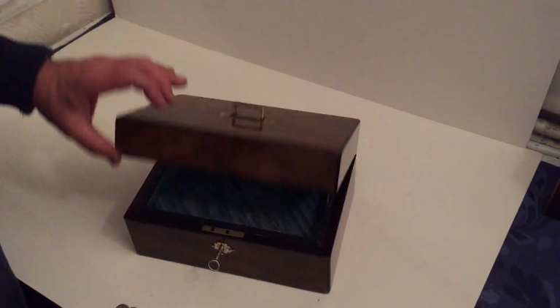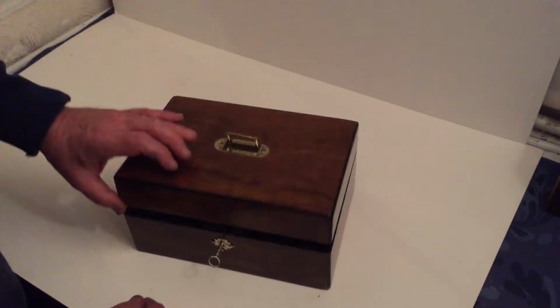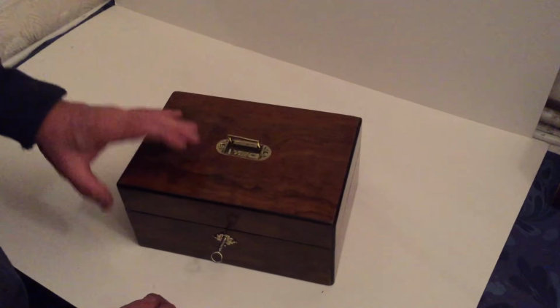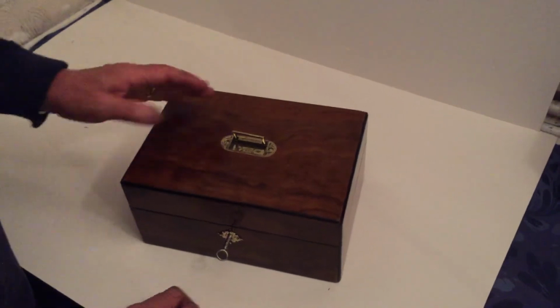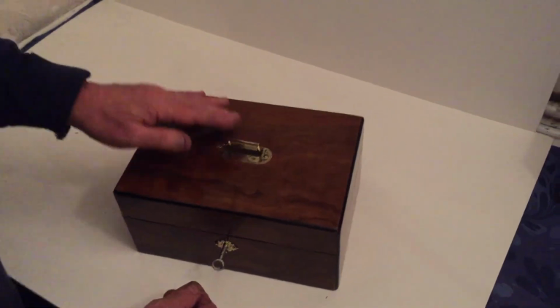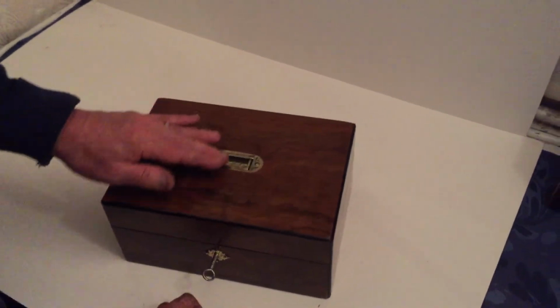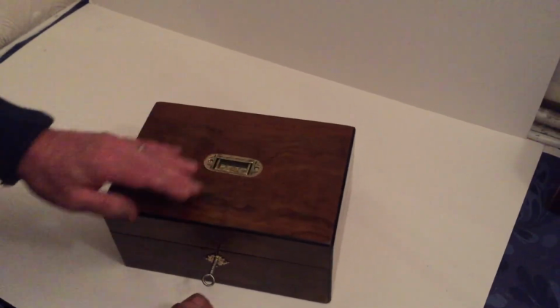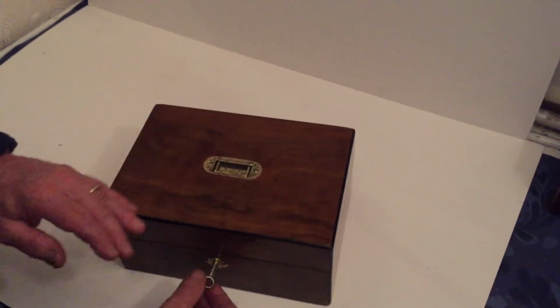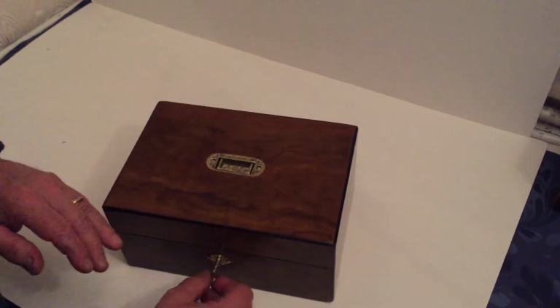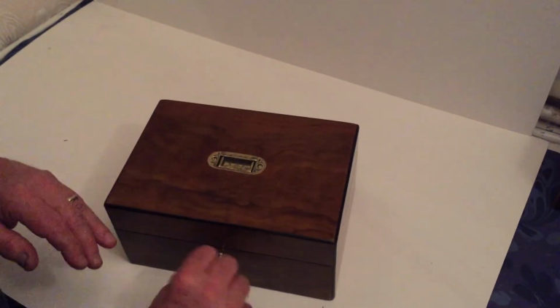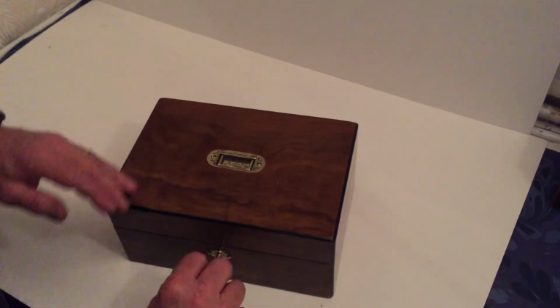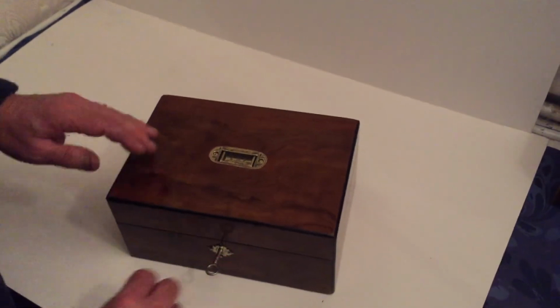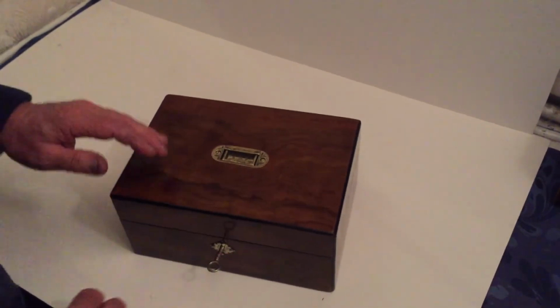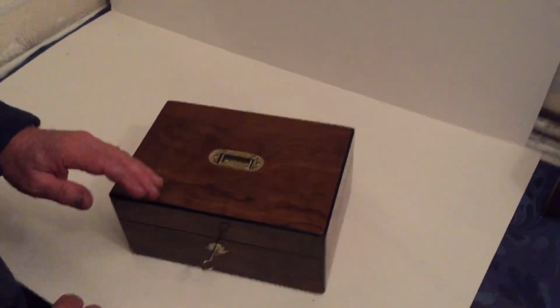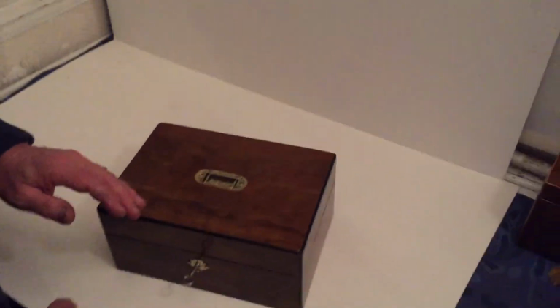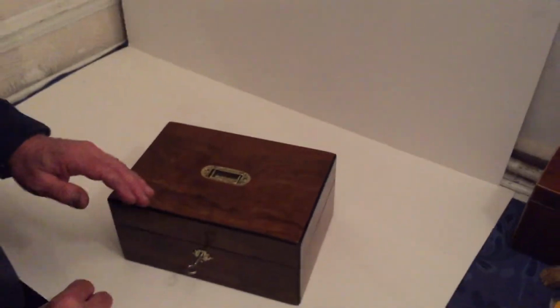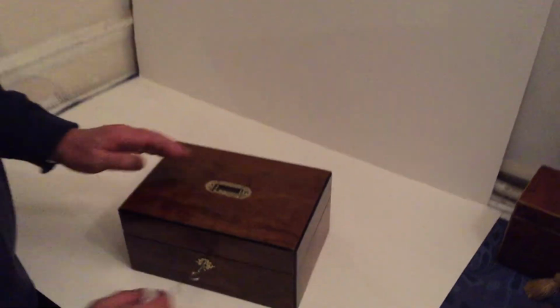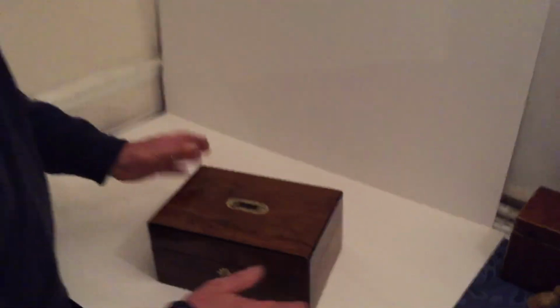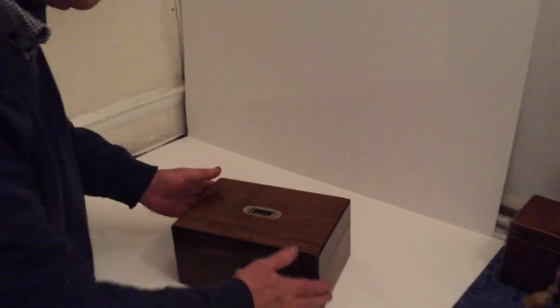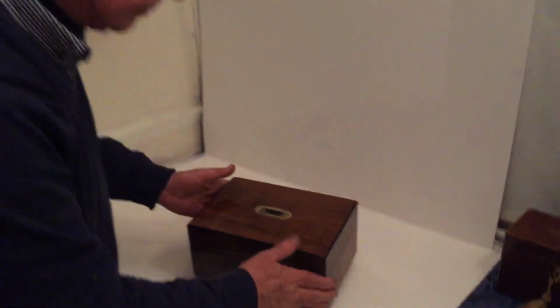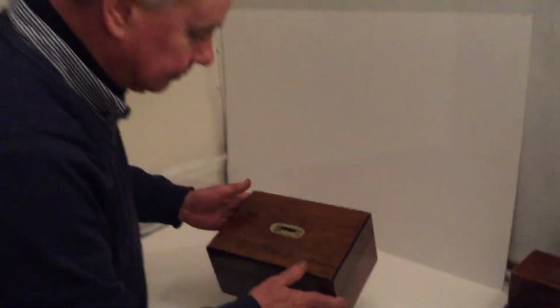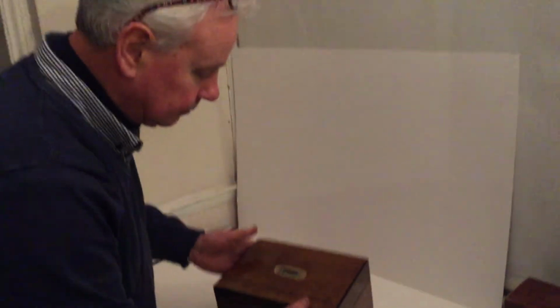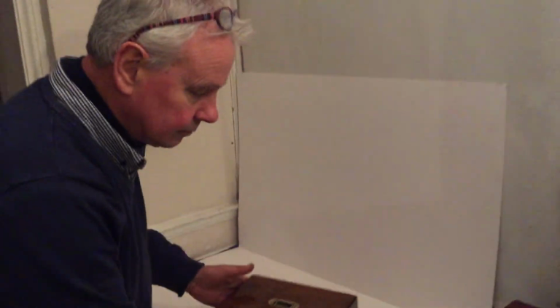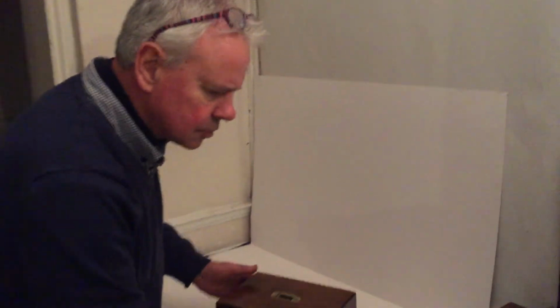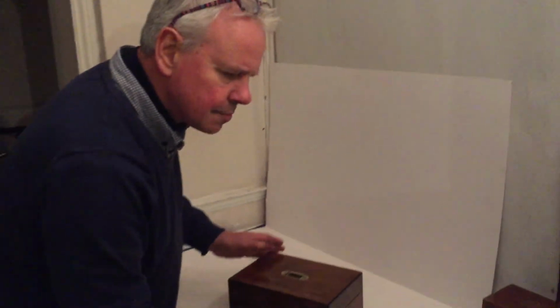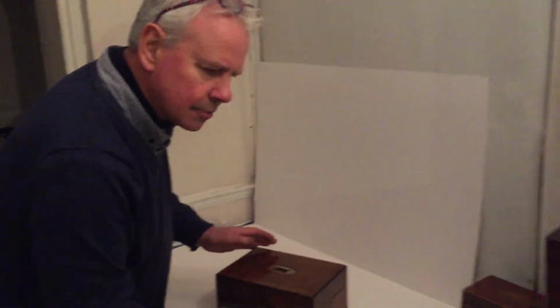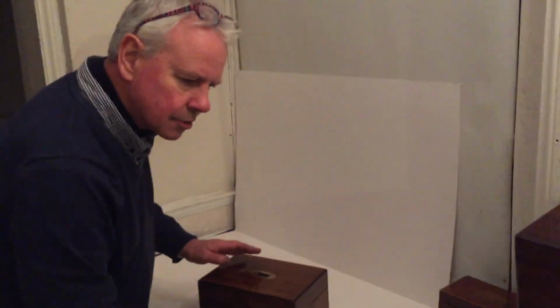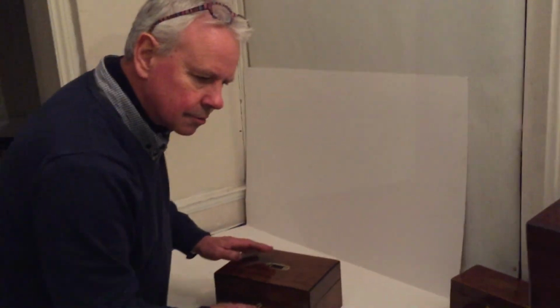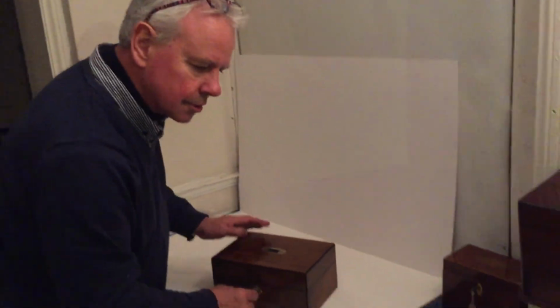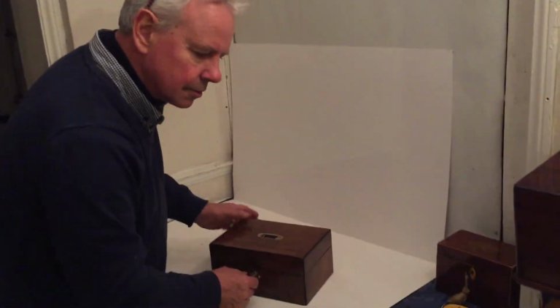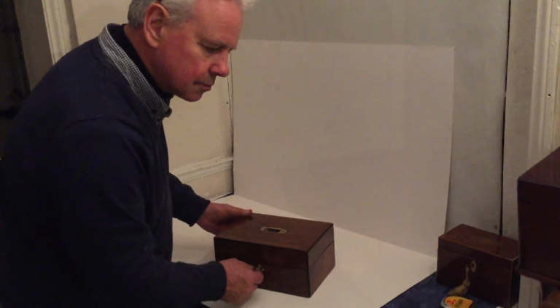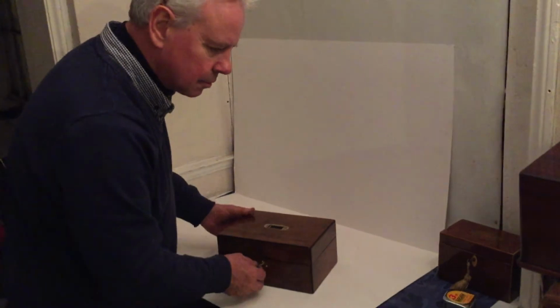A lovely little box. Great for Christmas. Smells good too, this one.